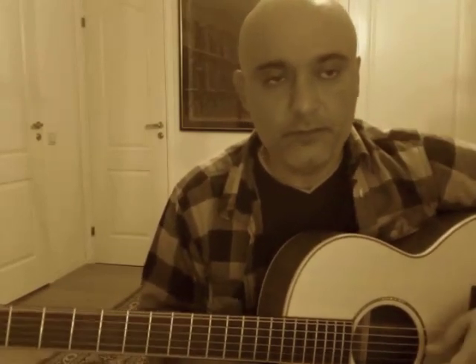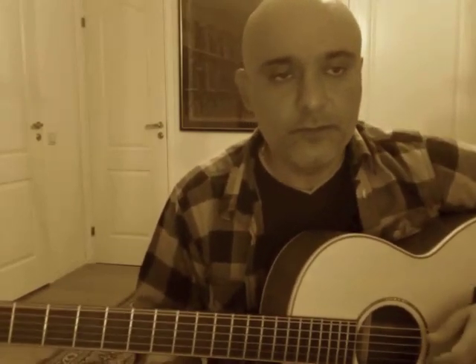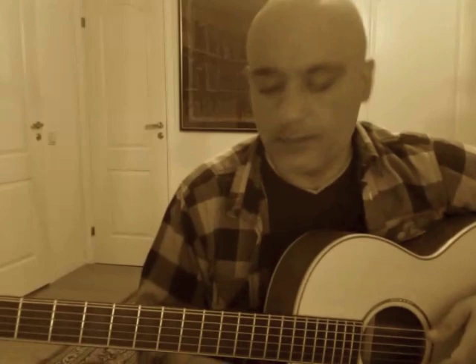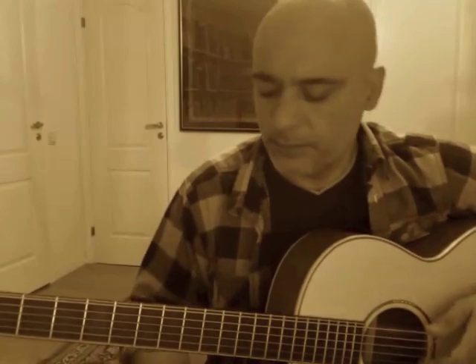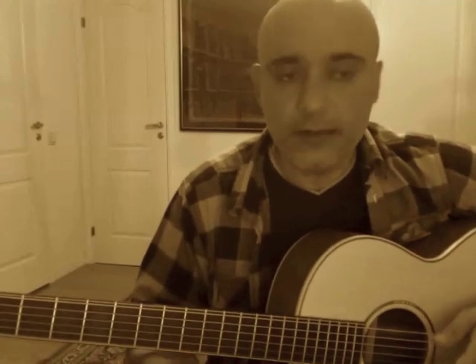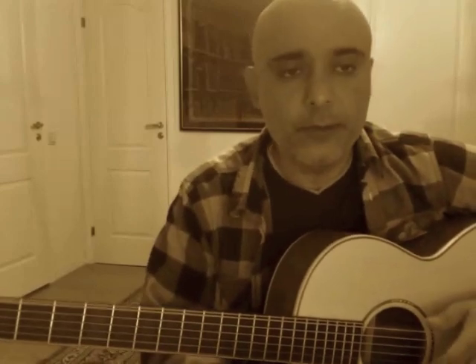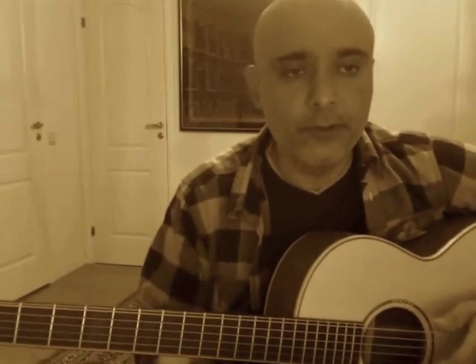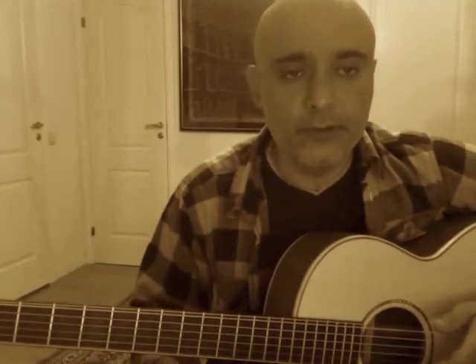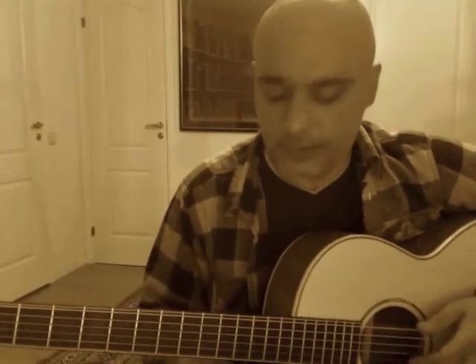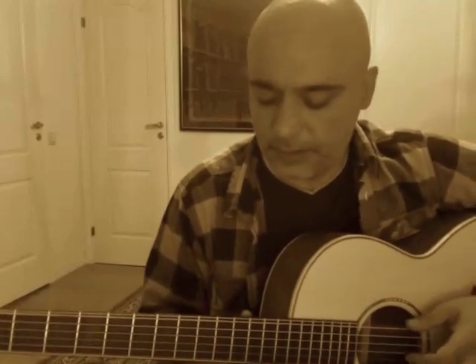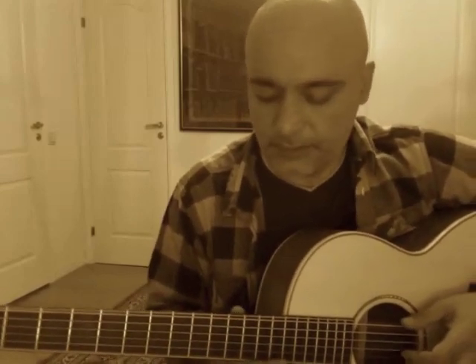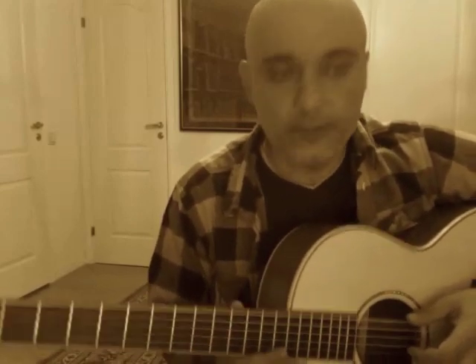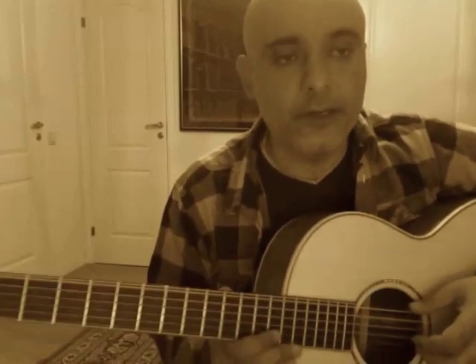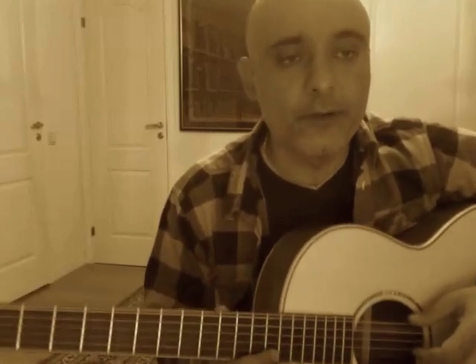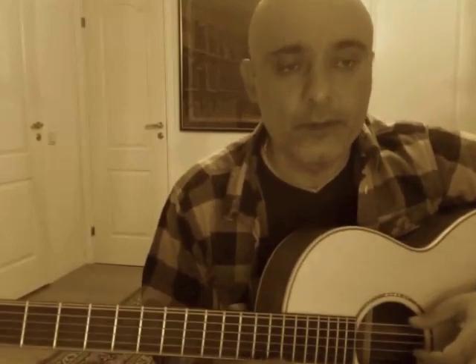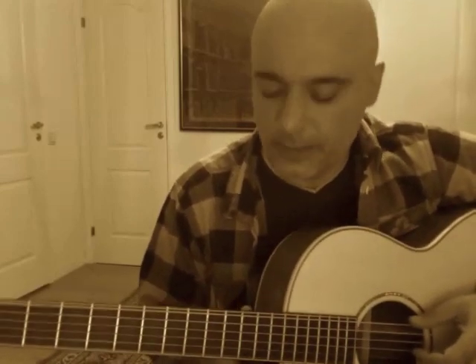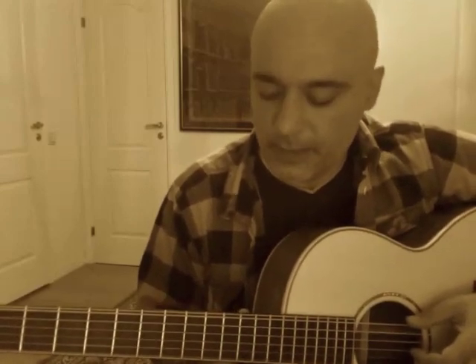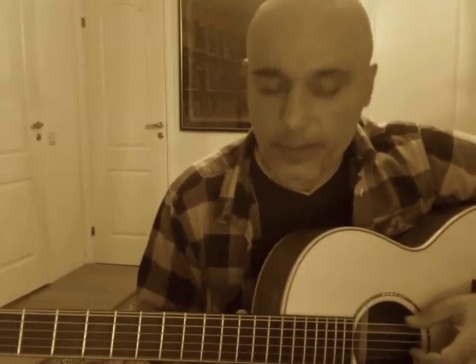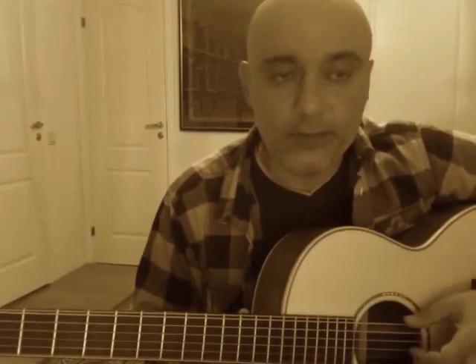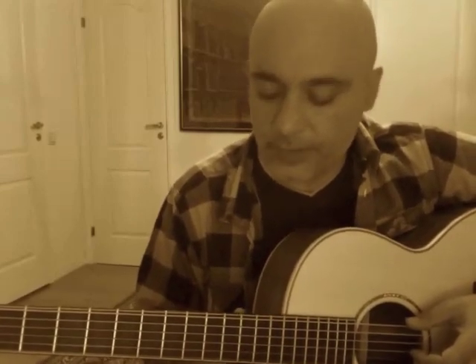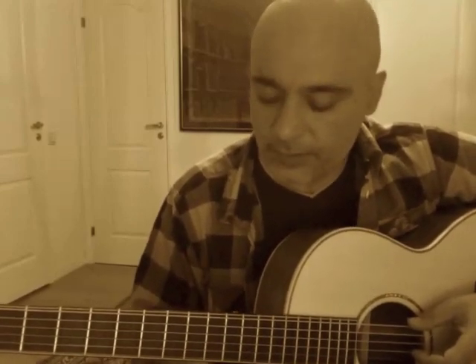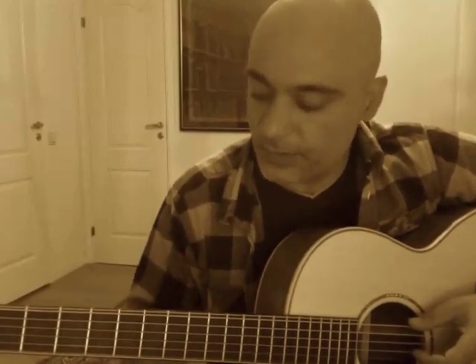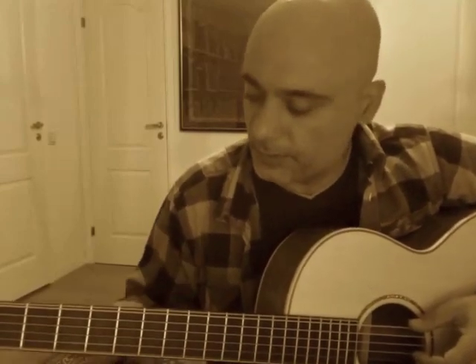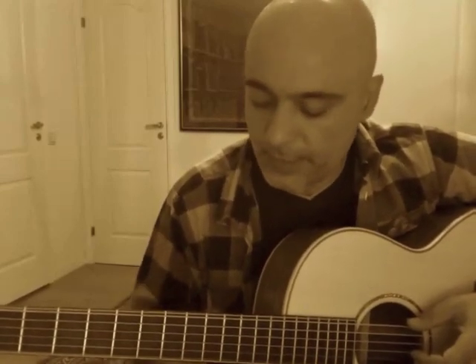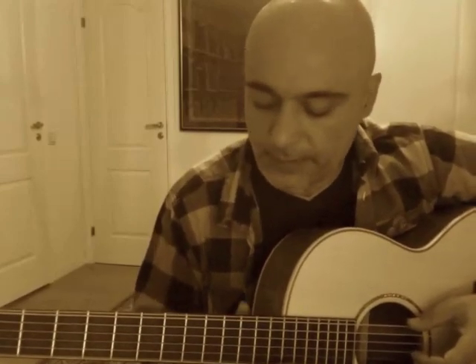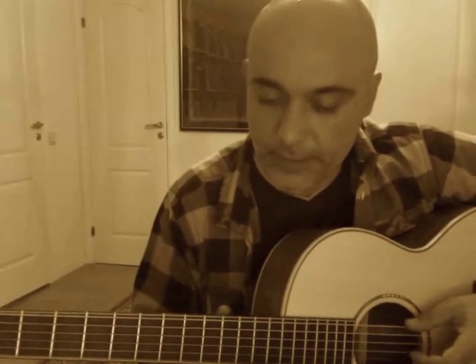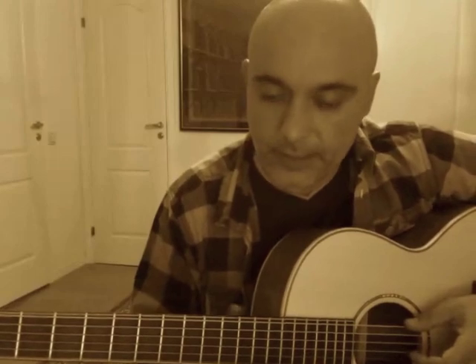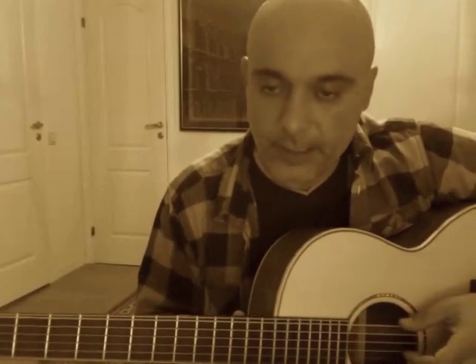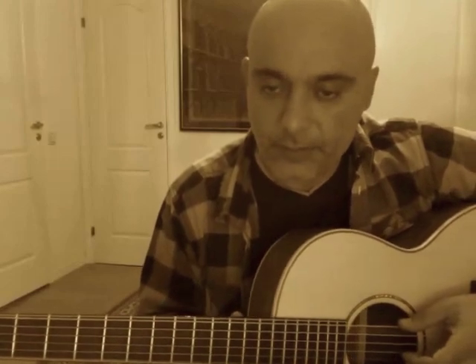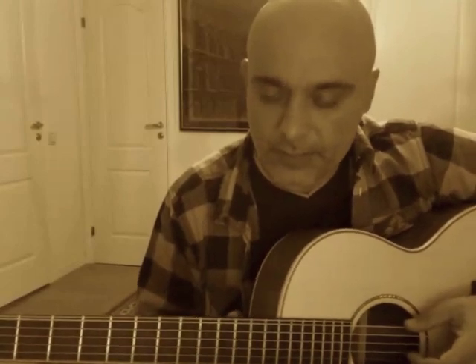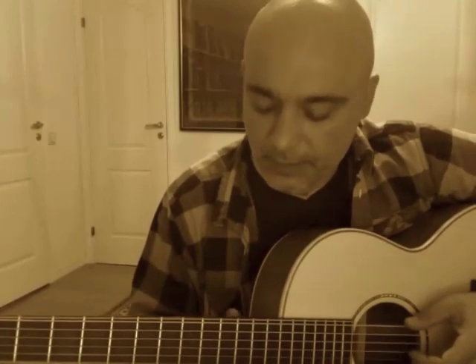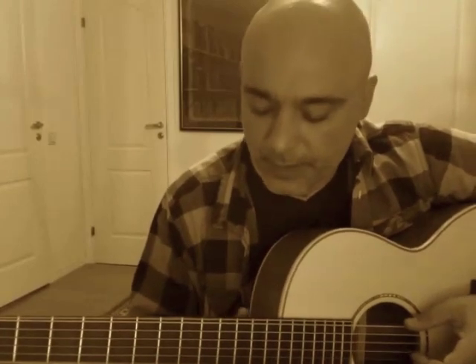Just playing a little bit of blues also, a little bit more American music, just to again give you the sound comparison.